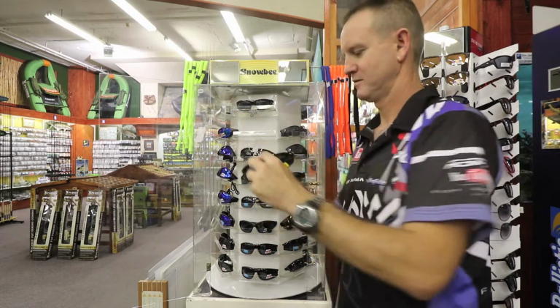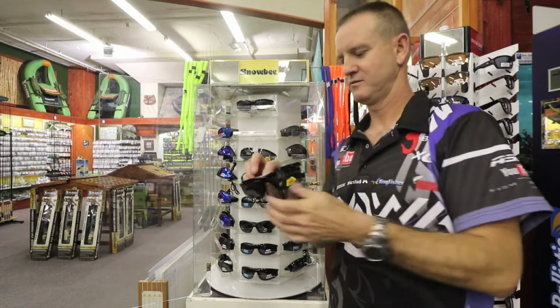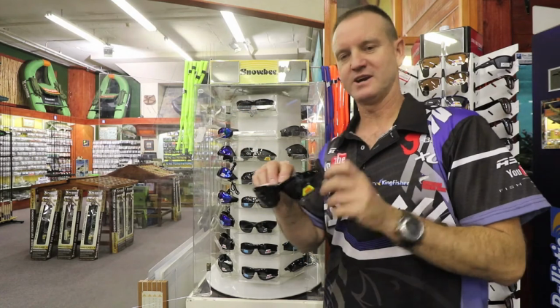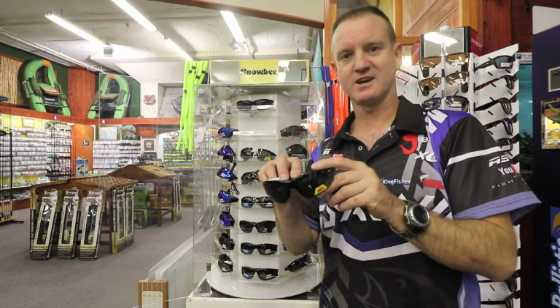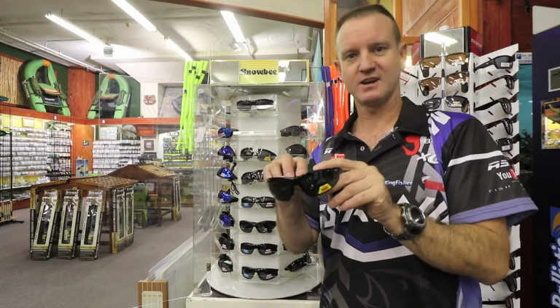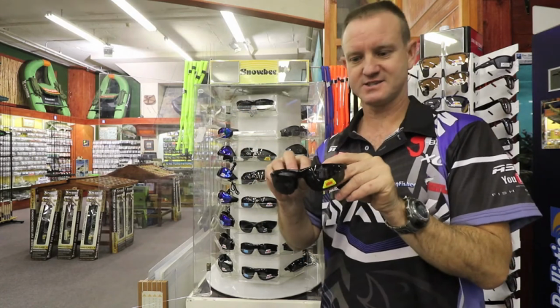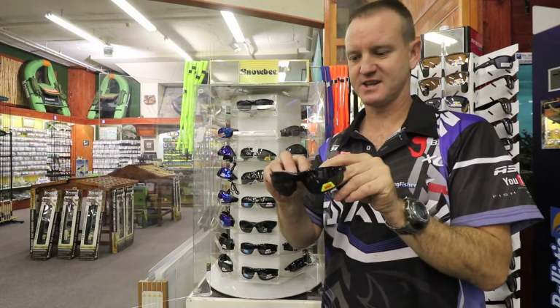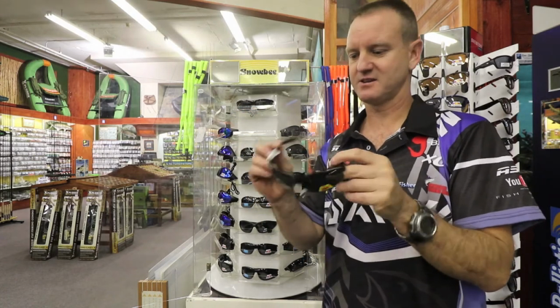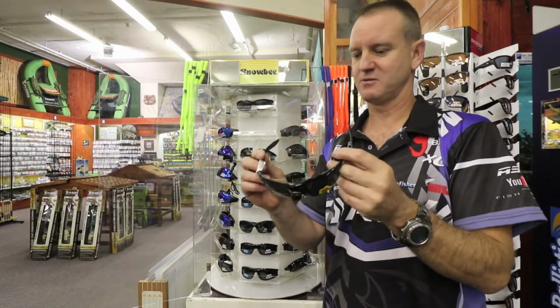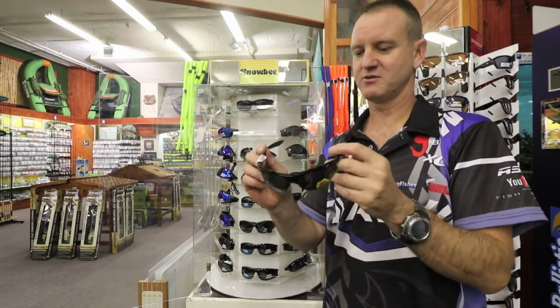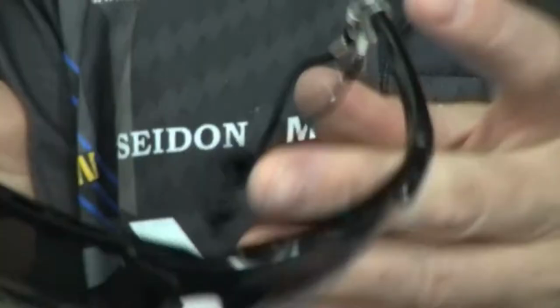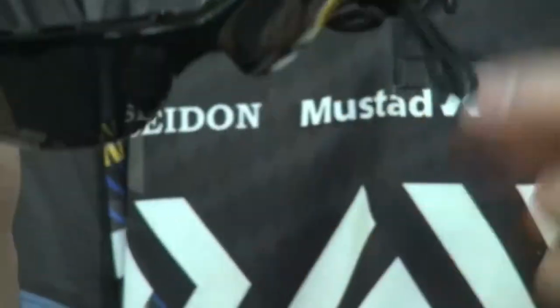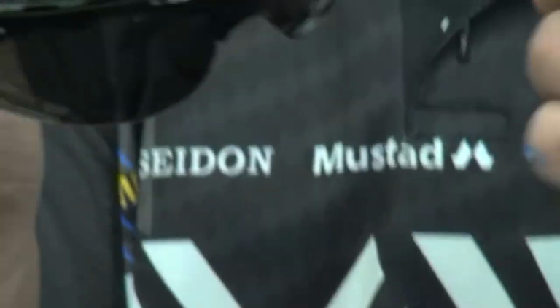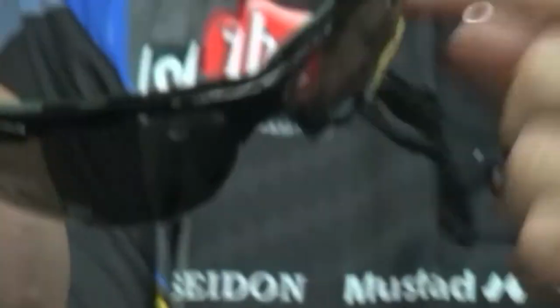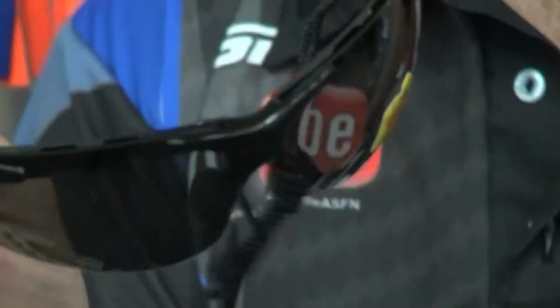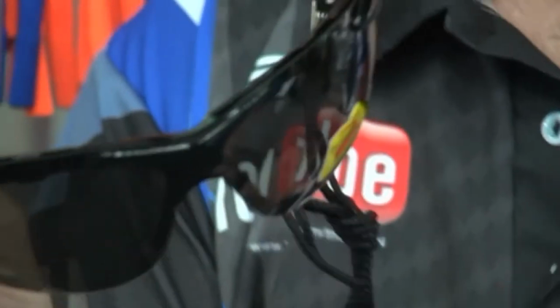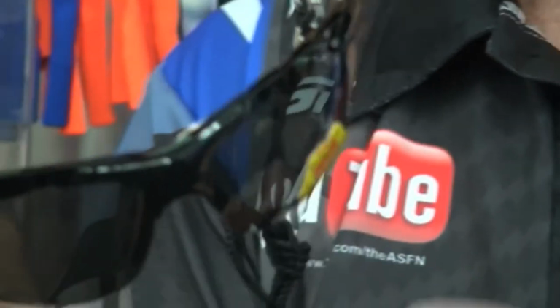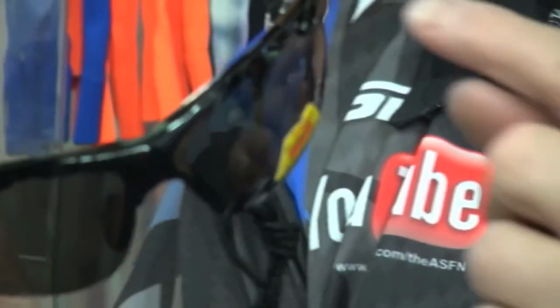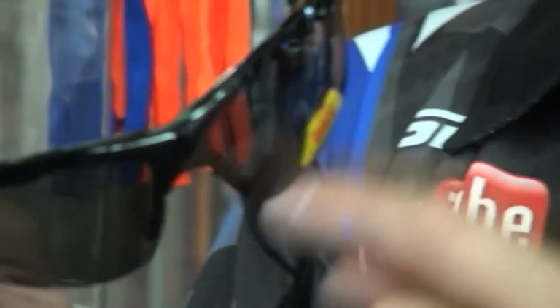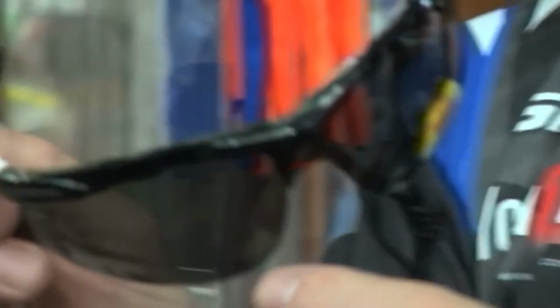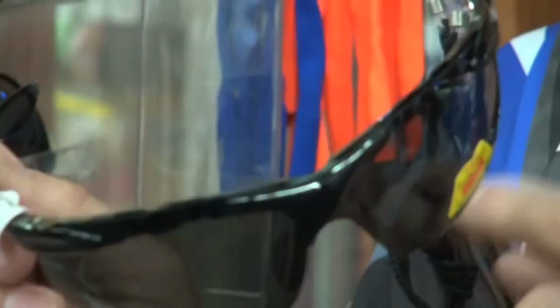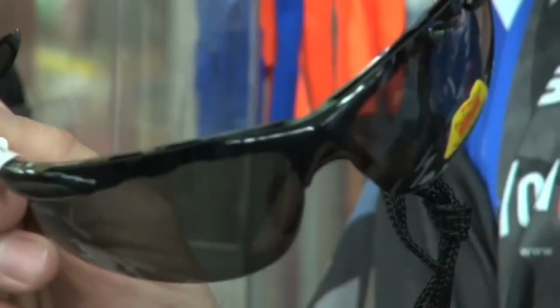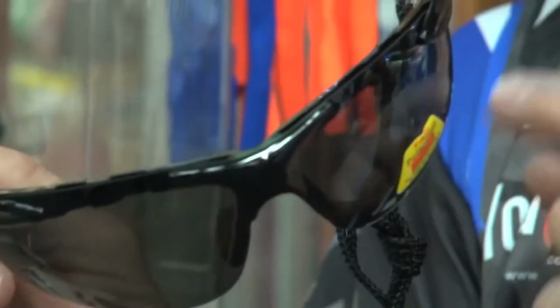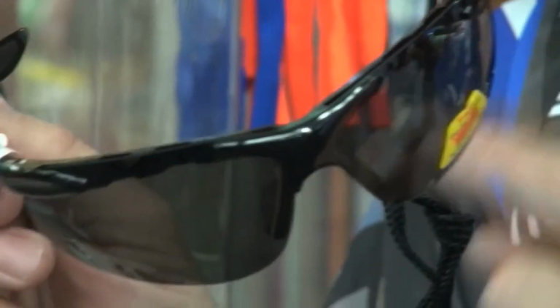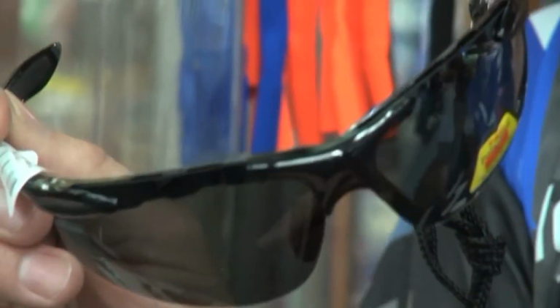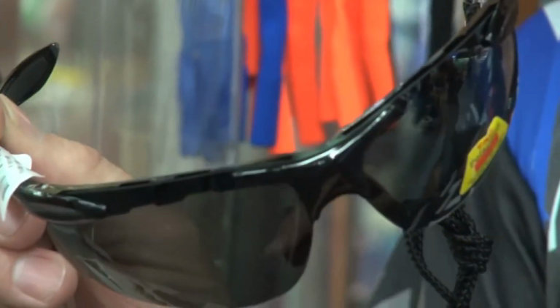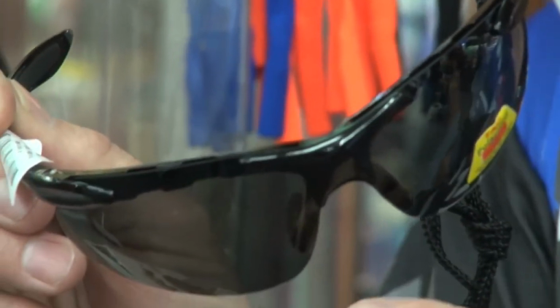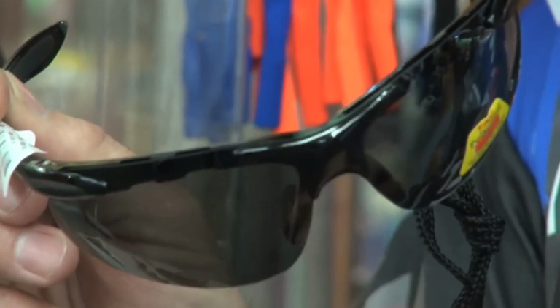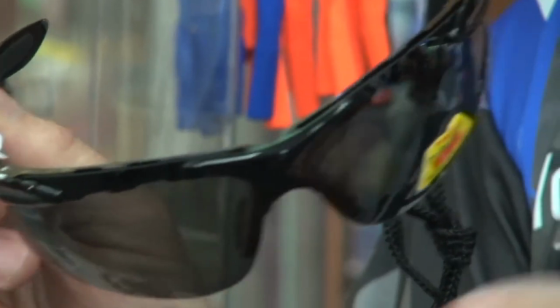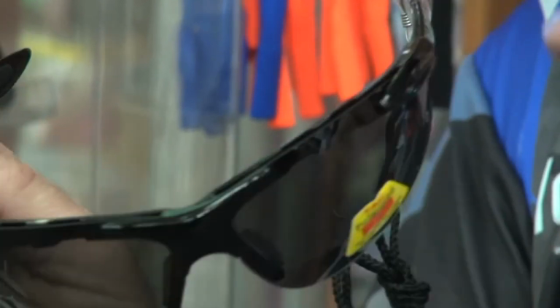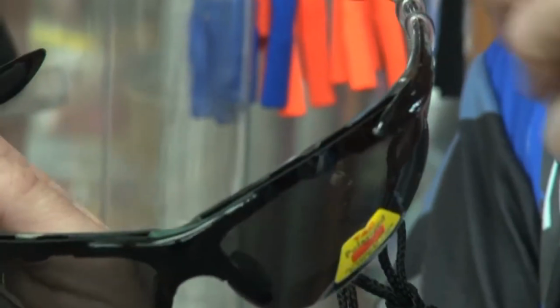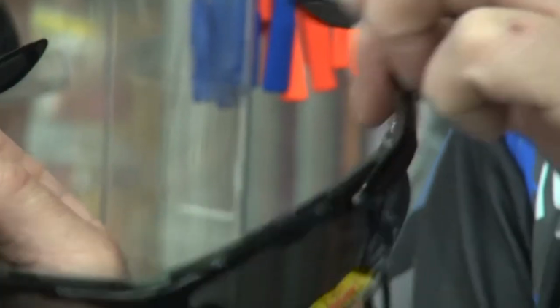For our cyclists, we have the thin racing version with no frame at the actual bottom part of it.